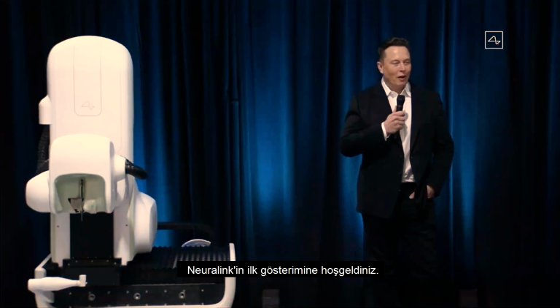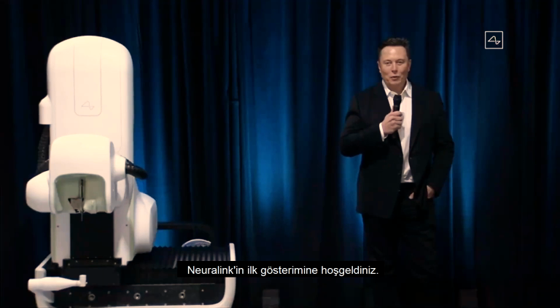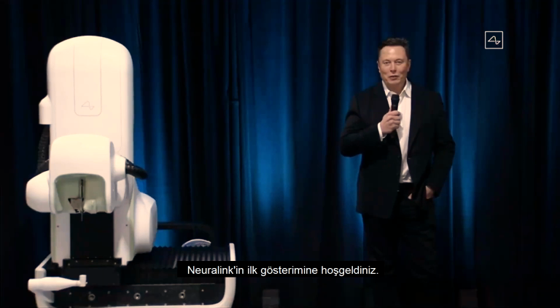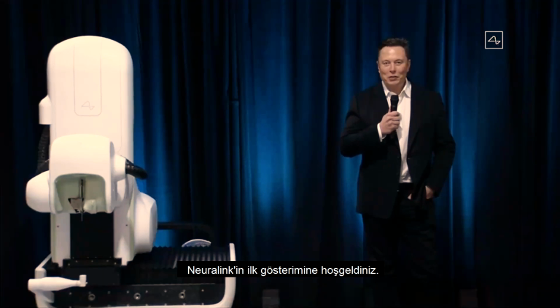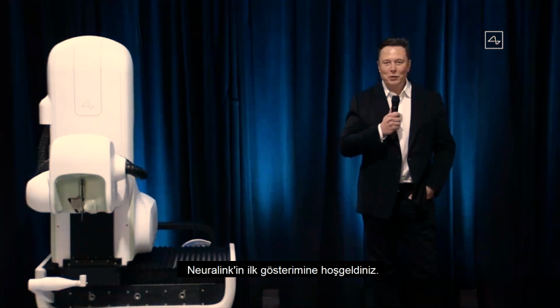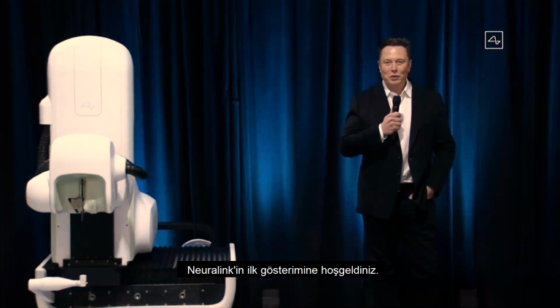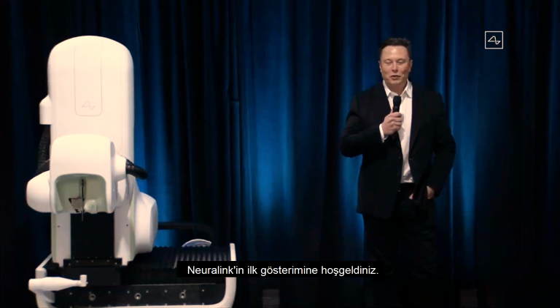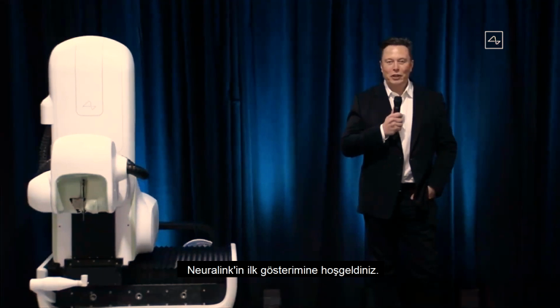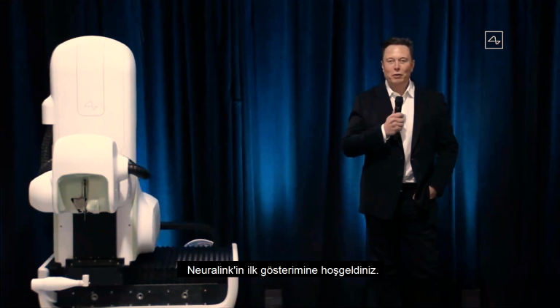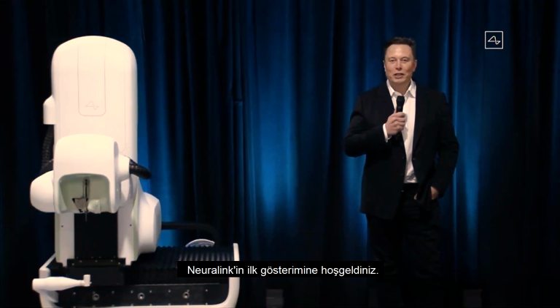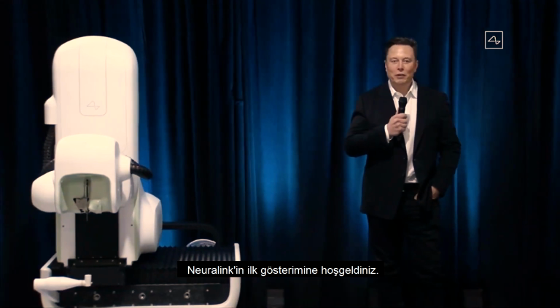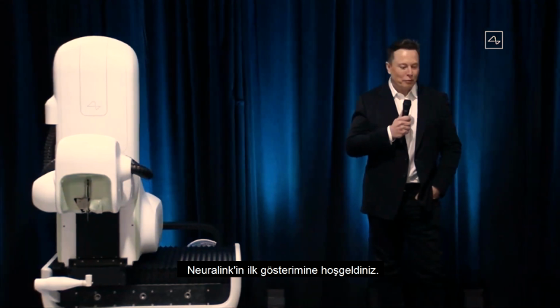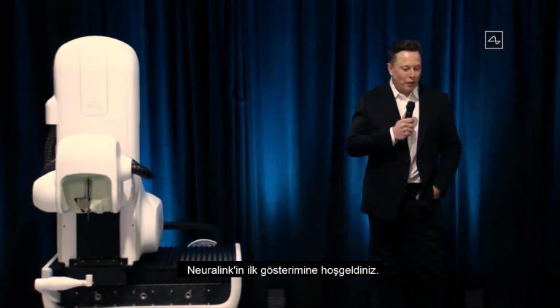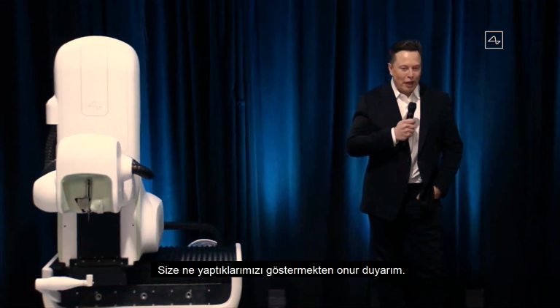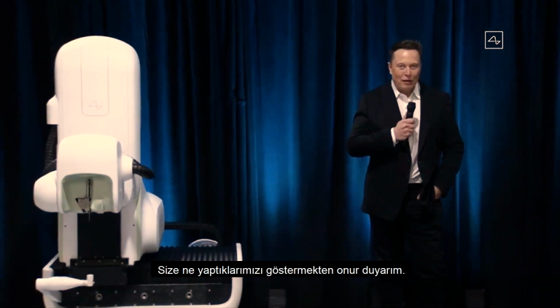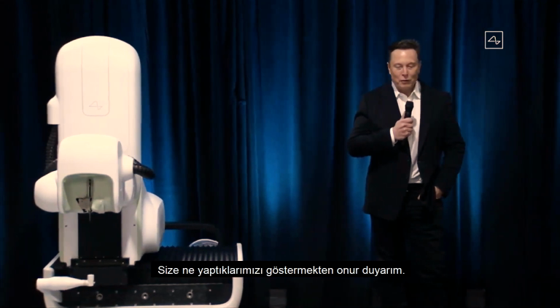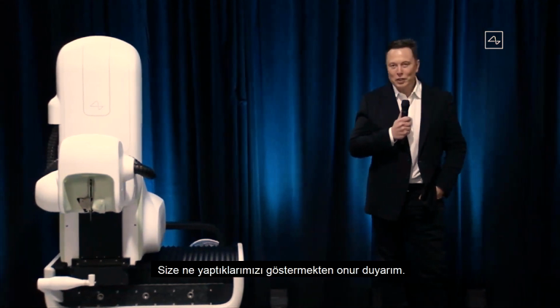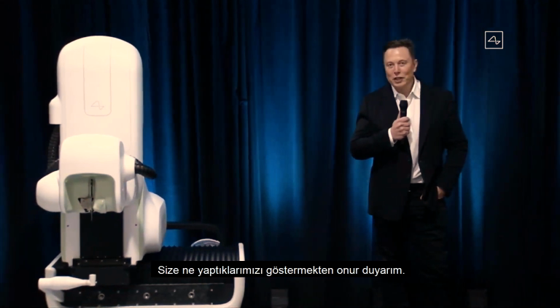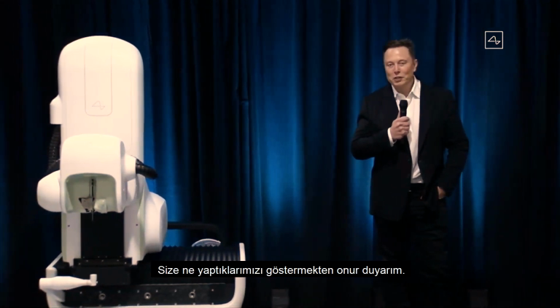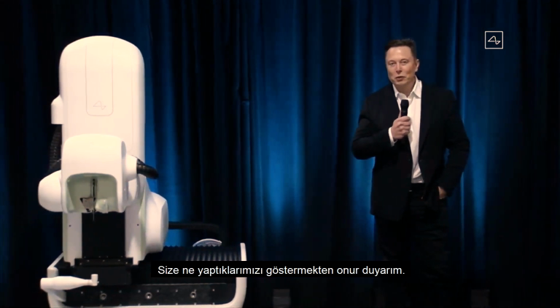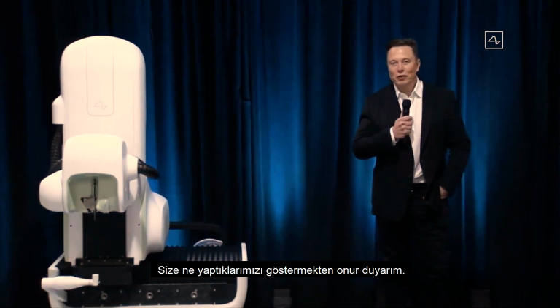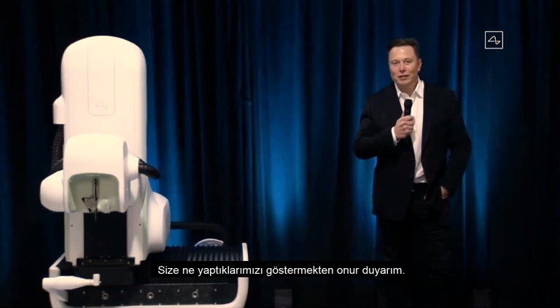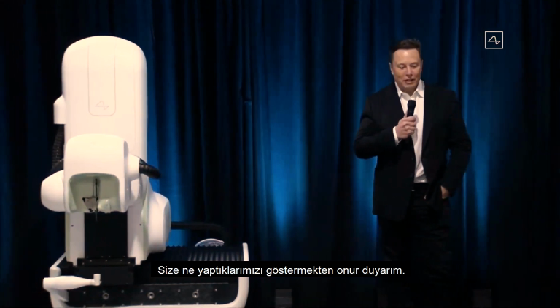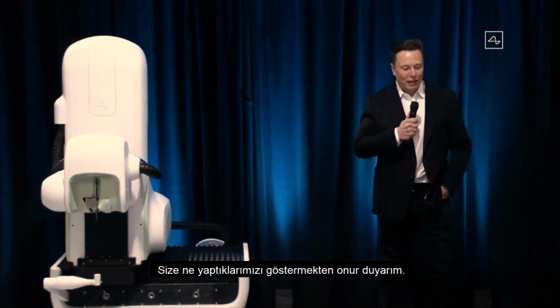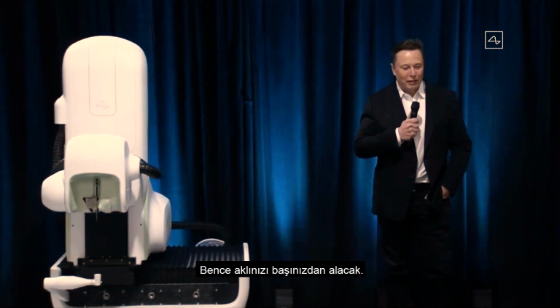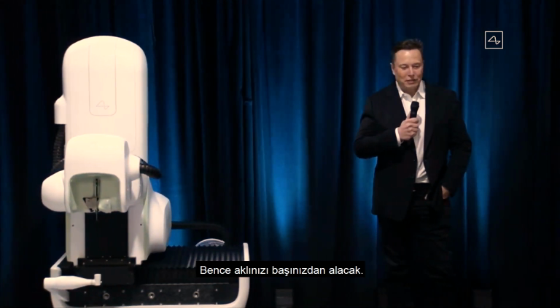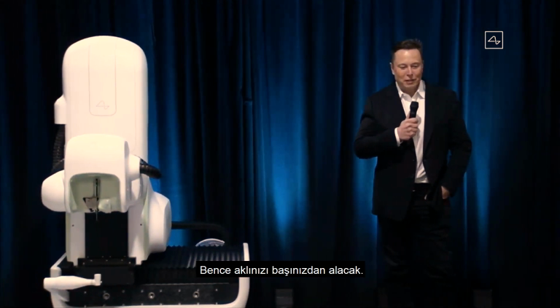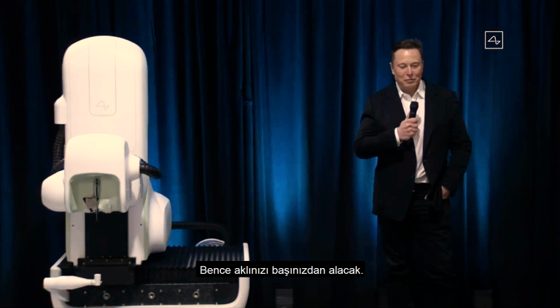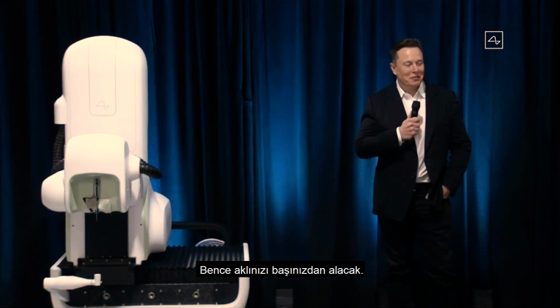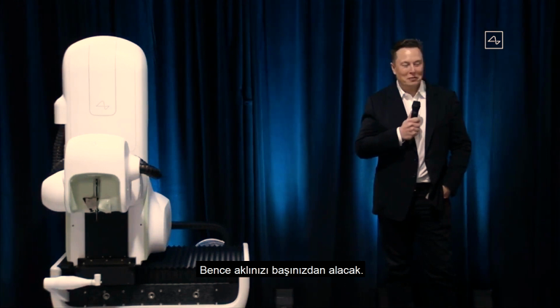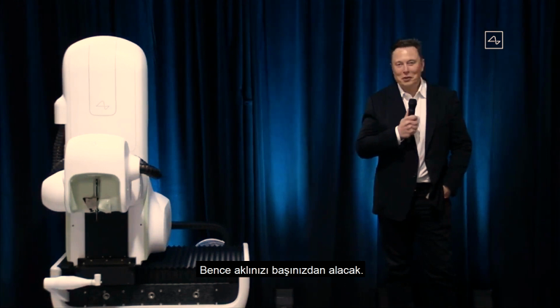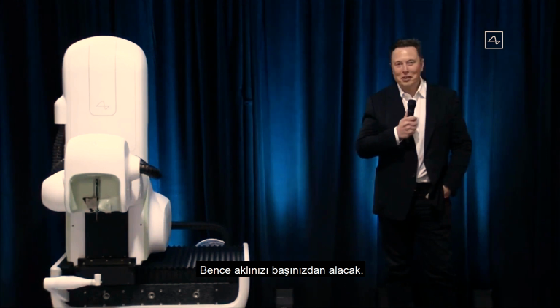All right, welcome to the Neuralink product demo. I'm really excited to show you what we've got. I think it's gonna blow your mind.